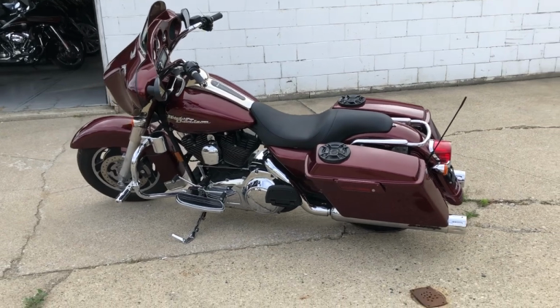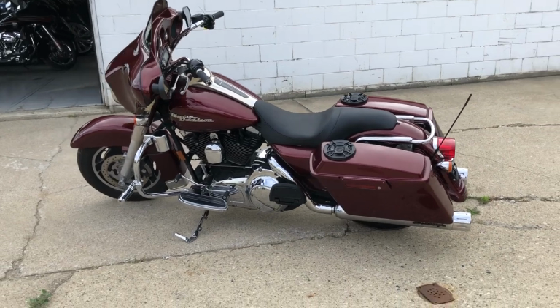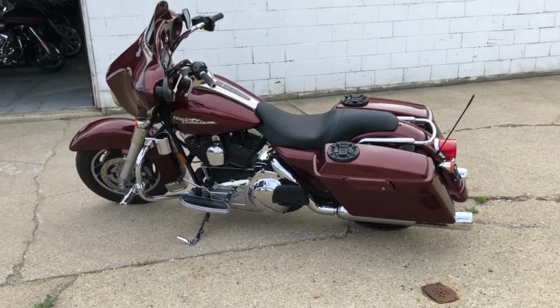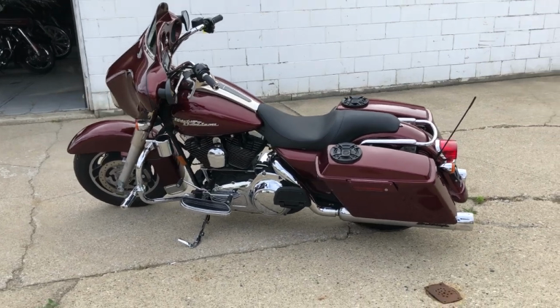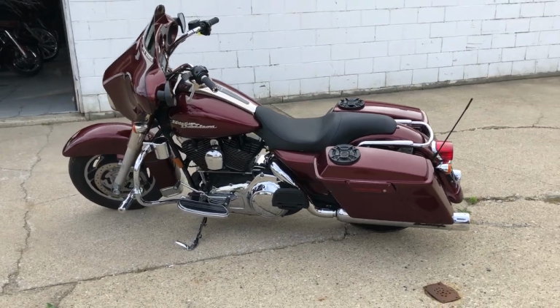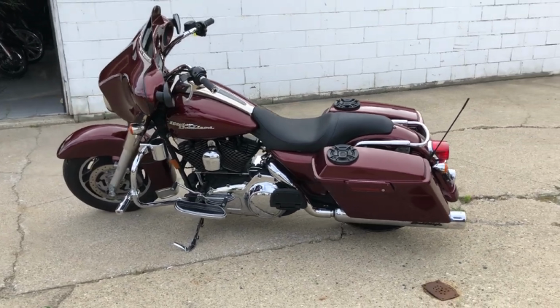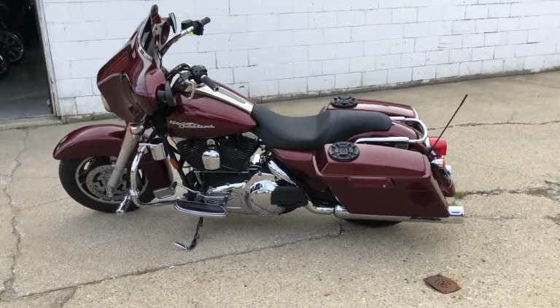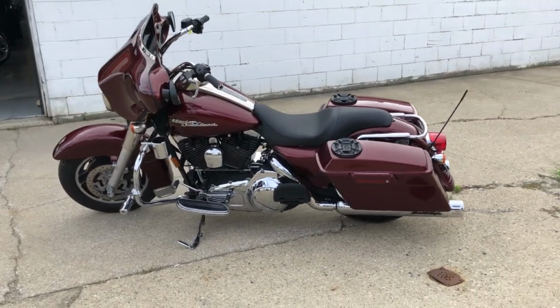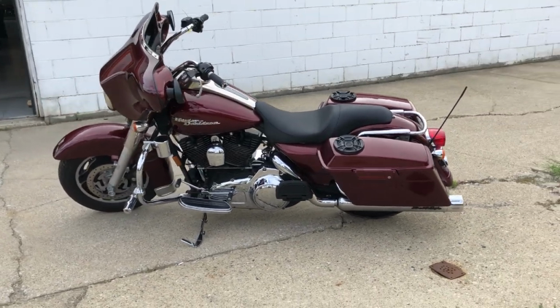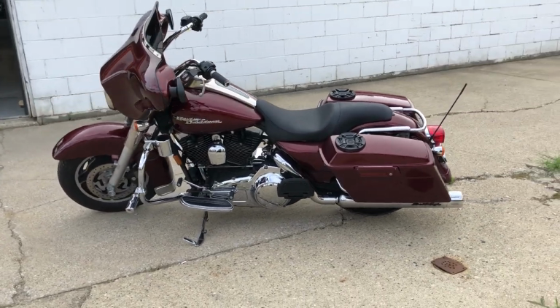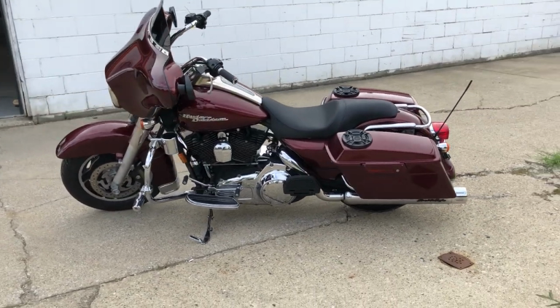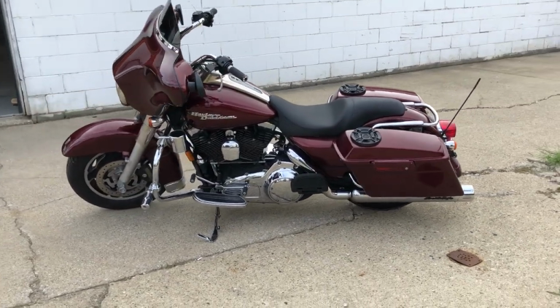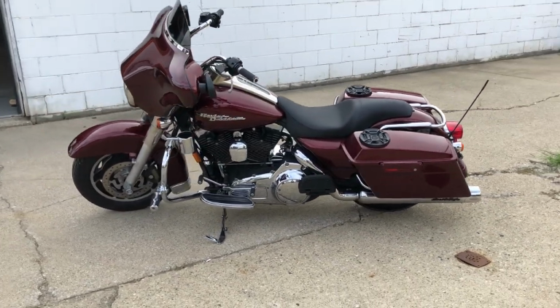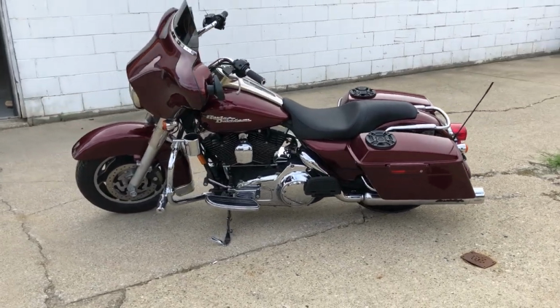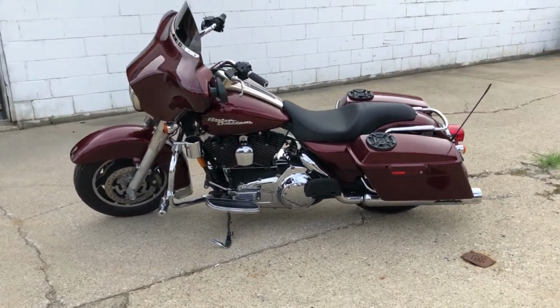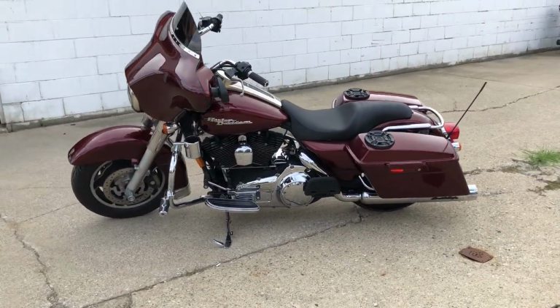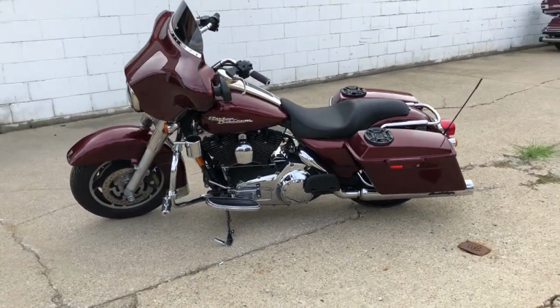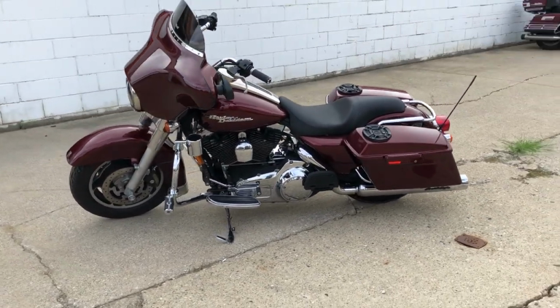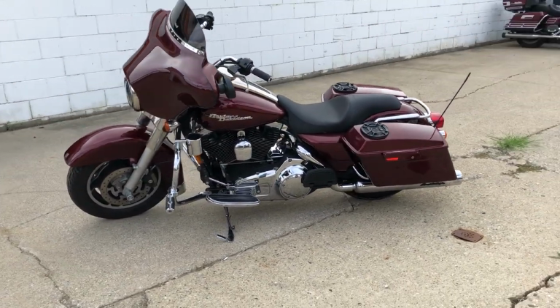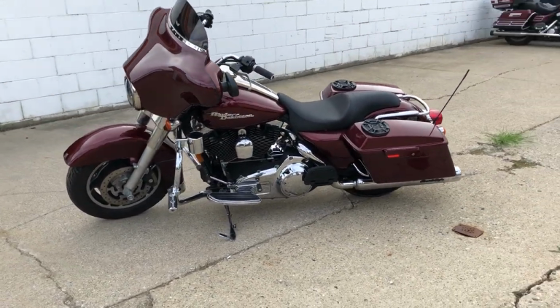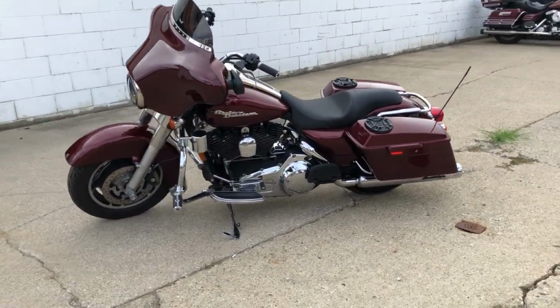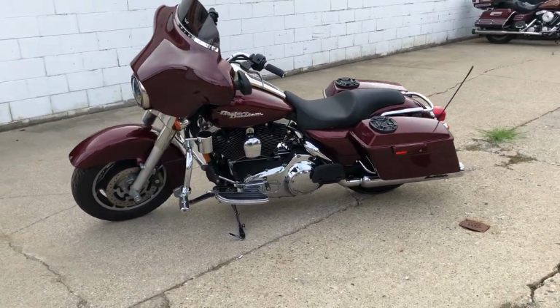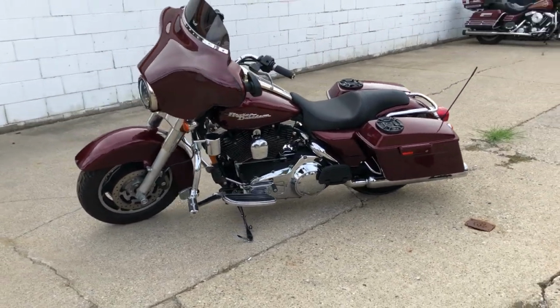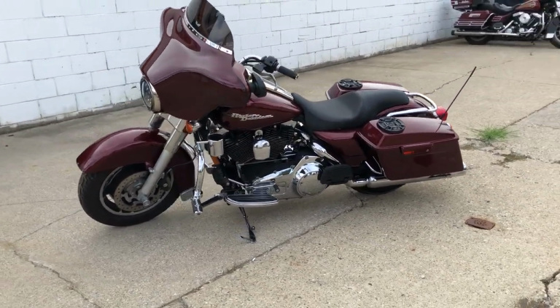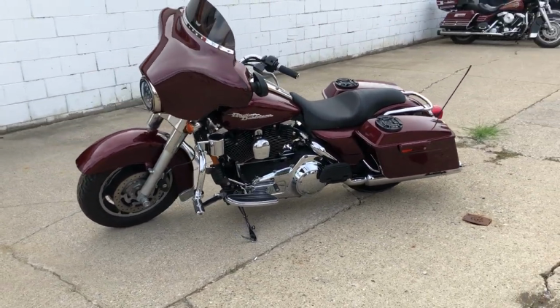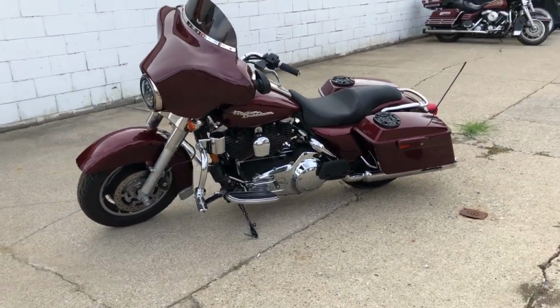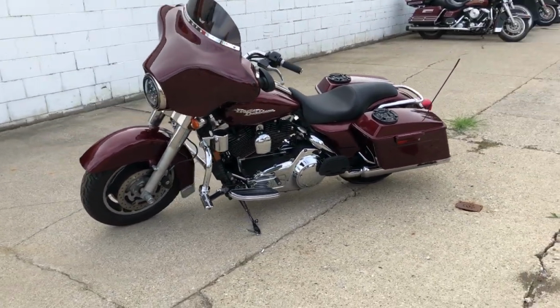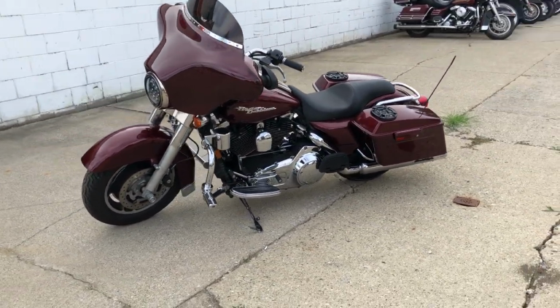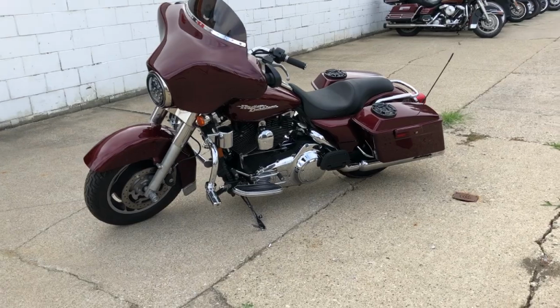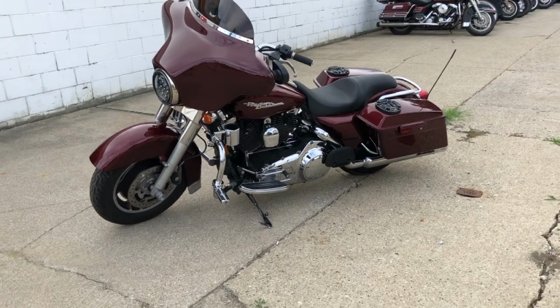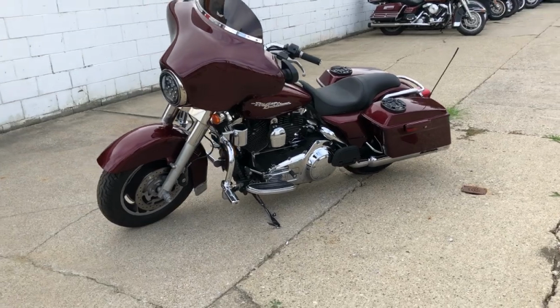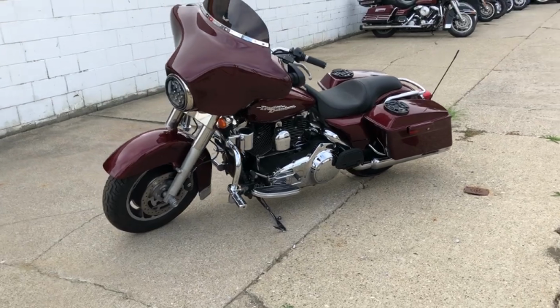Guys, this one runs strong, needs nothing. Just been serviced and ready to hit the road. You can own this one for only $89.99.